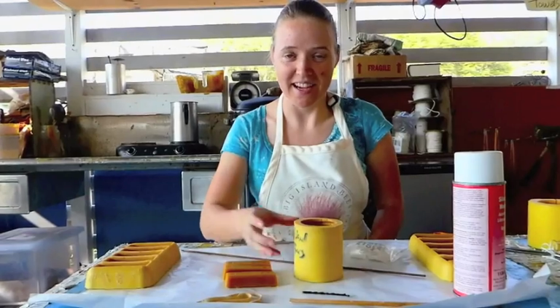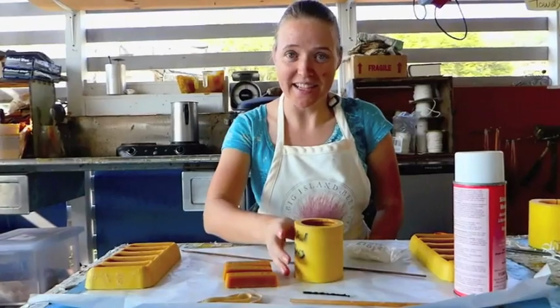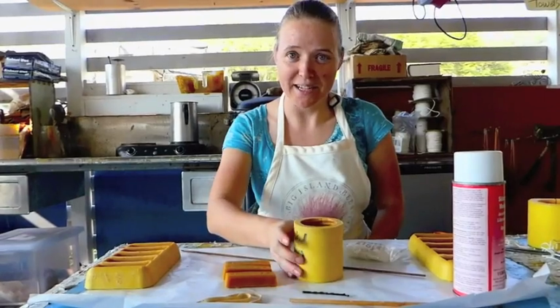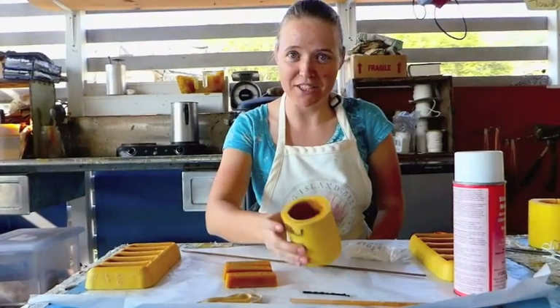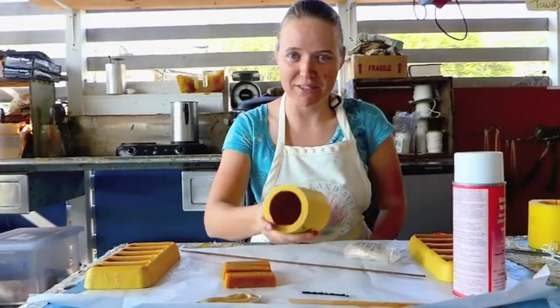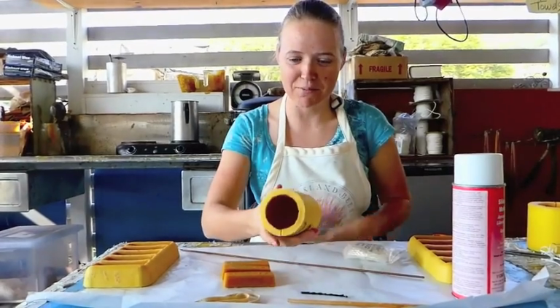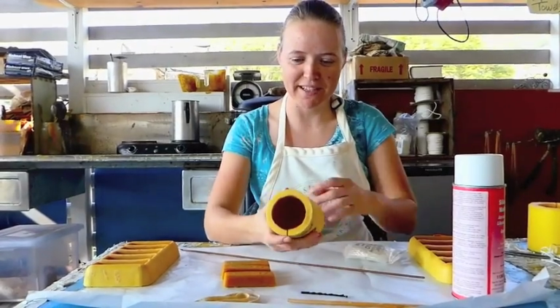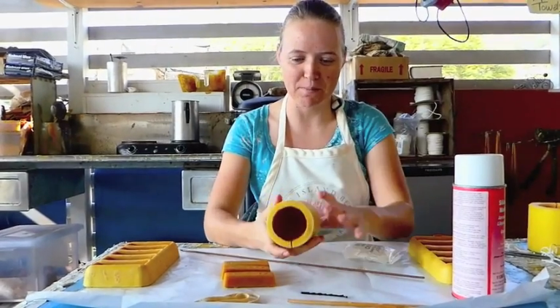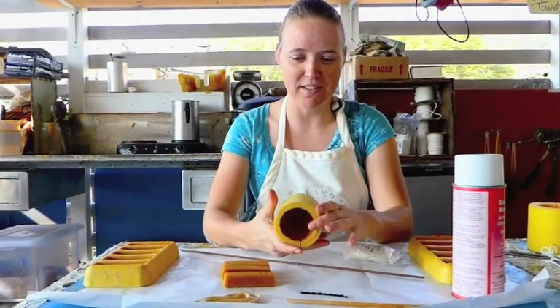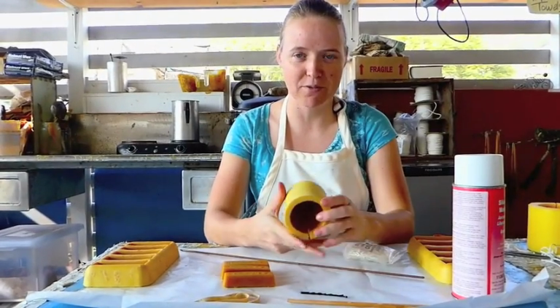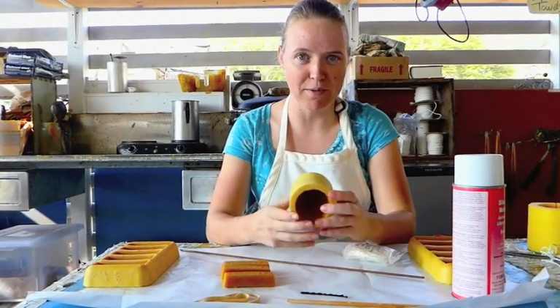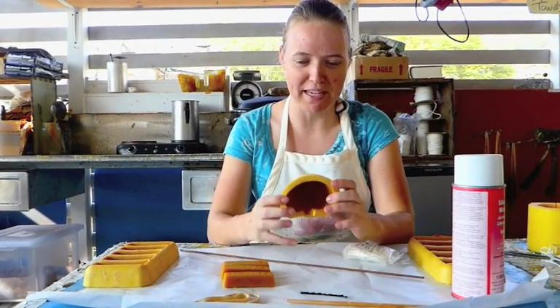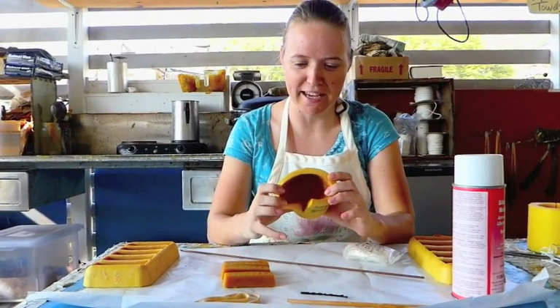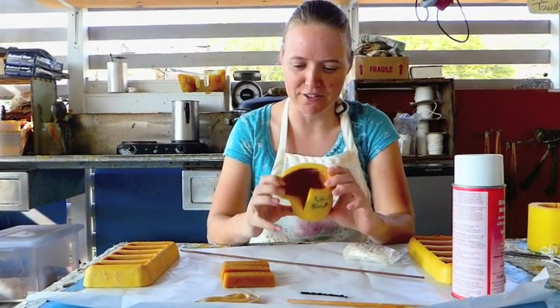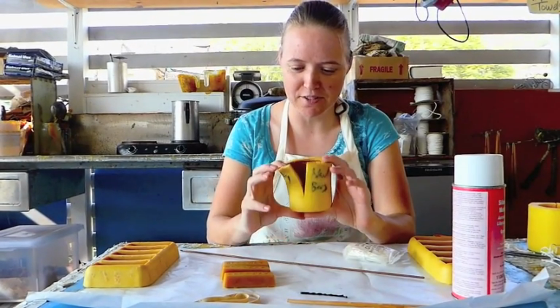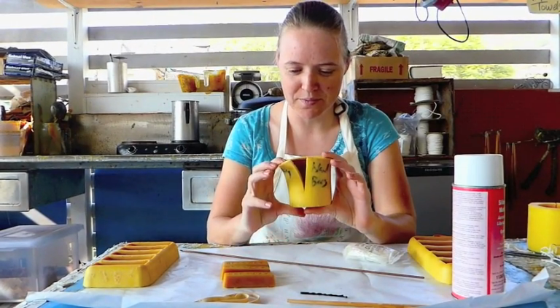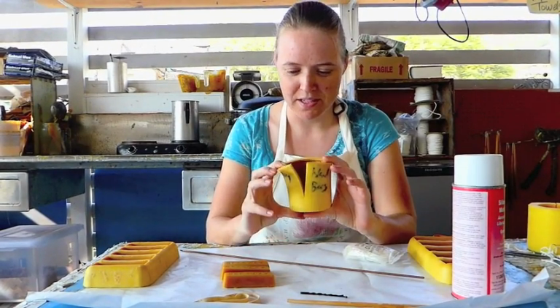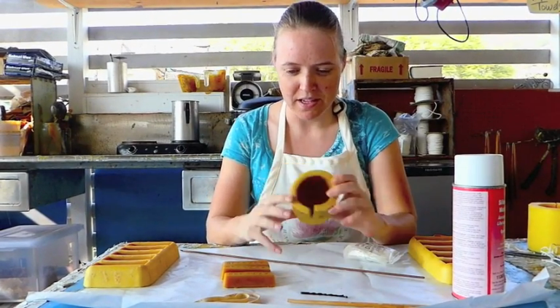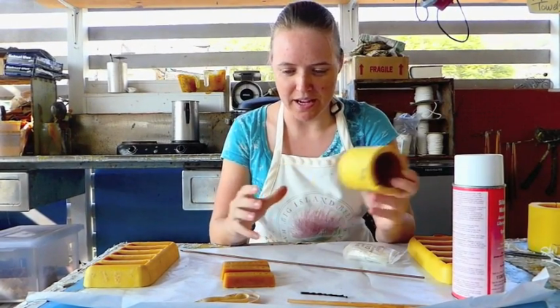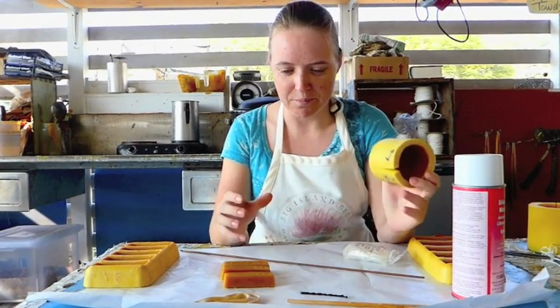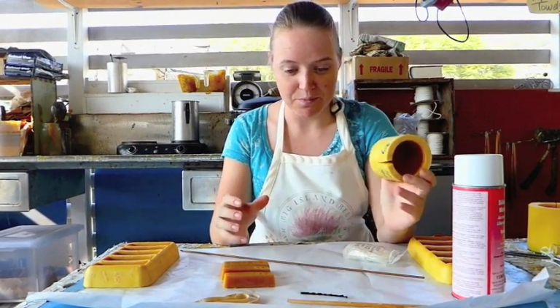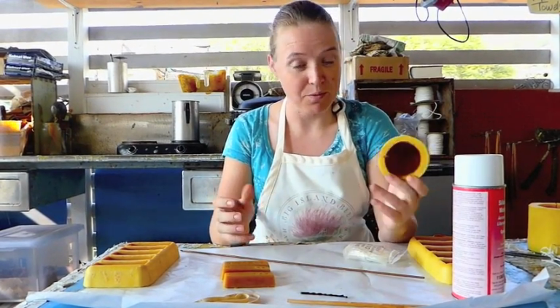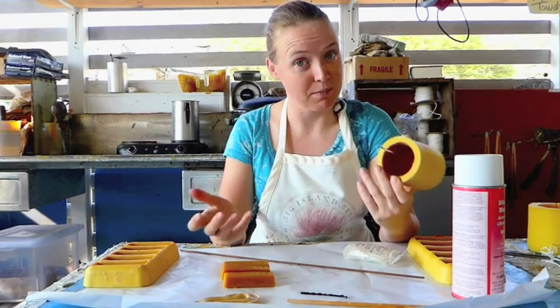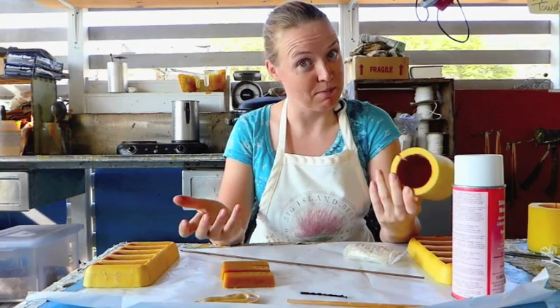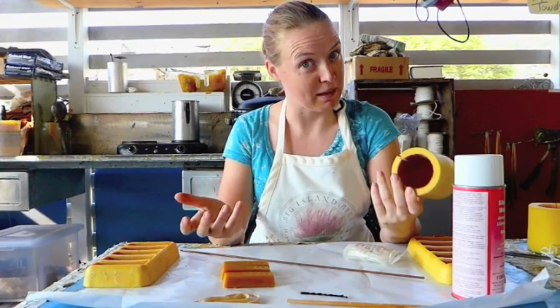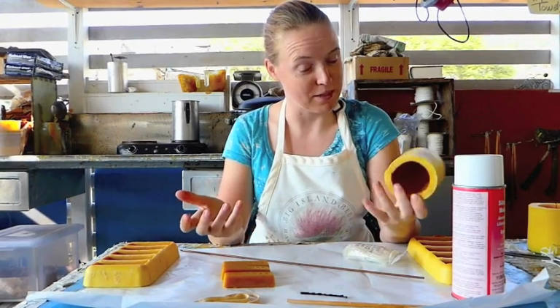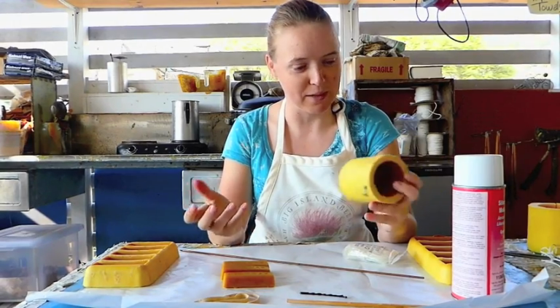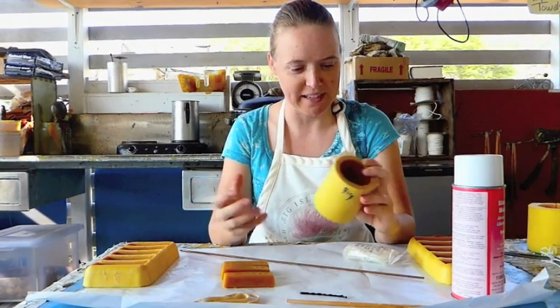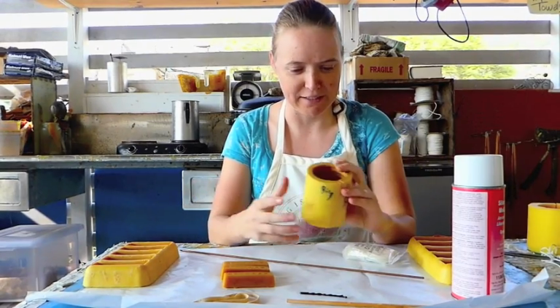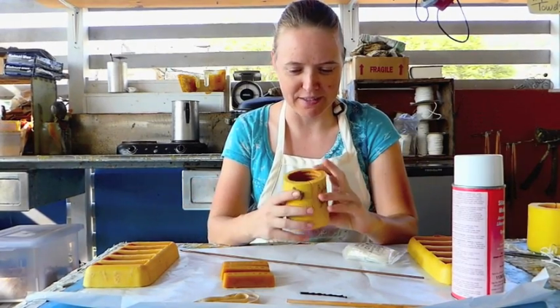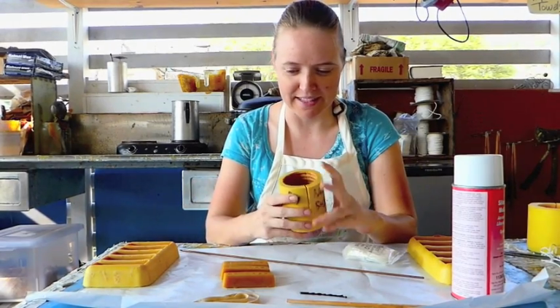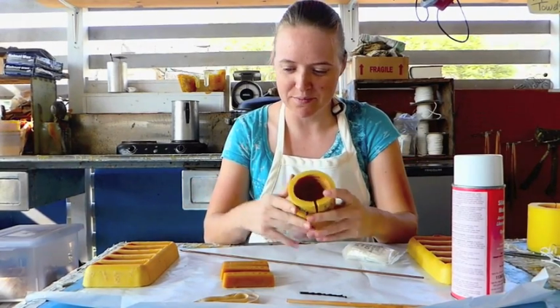Hi, I'm Jillian with Big Island Bees, and we're making beeswax candles.